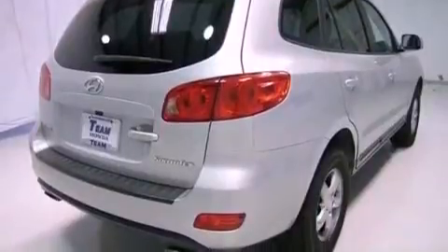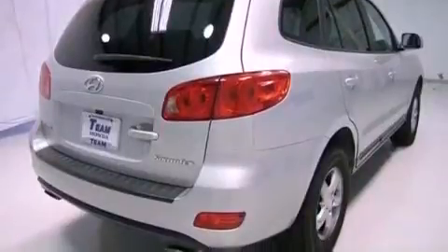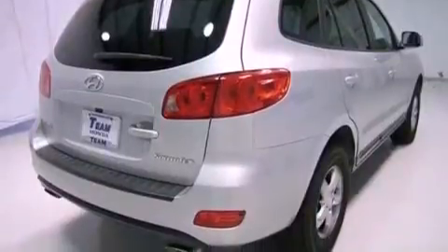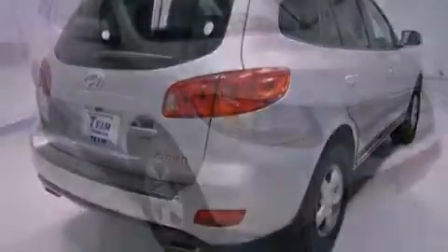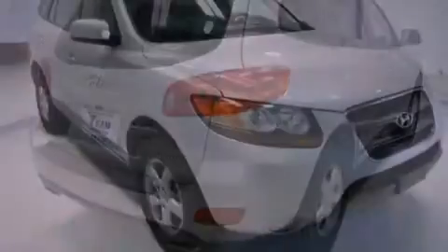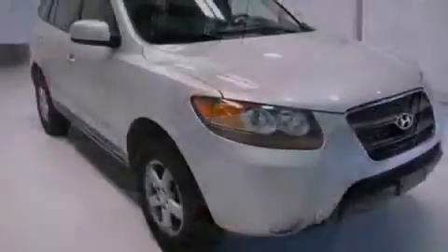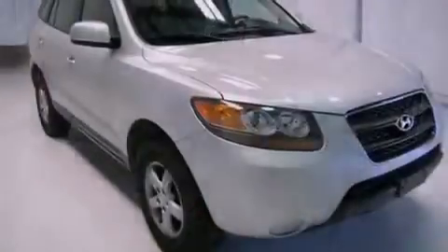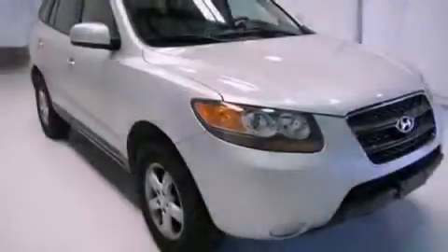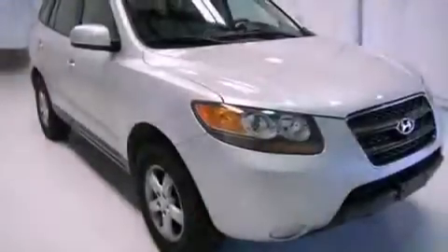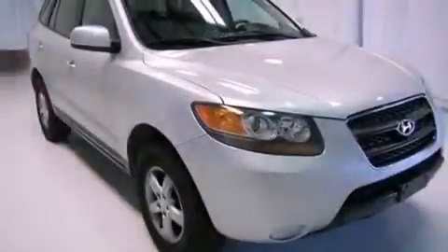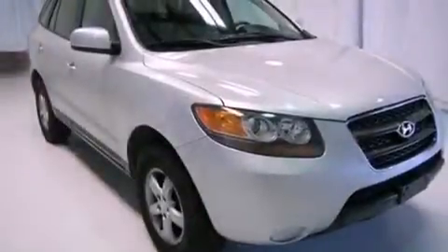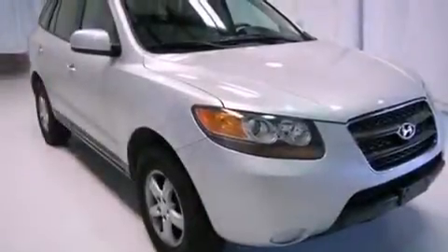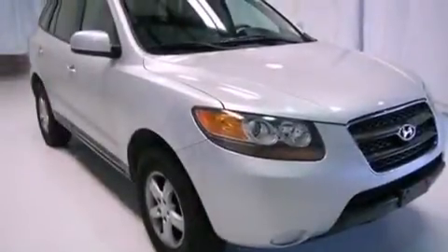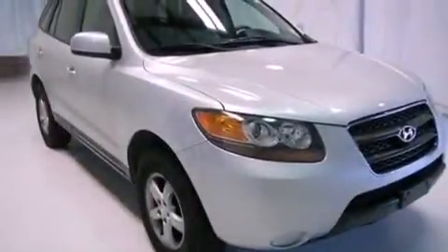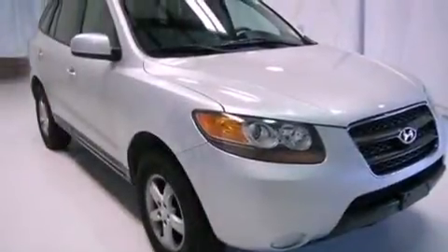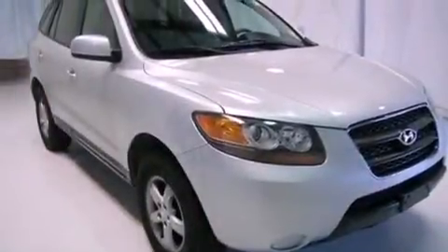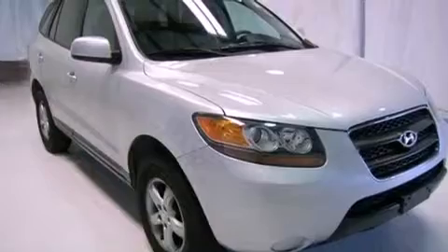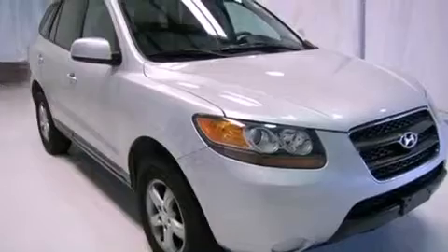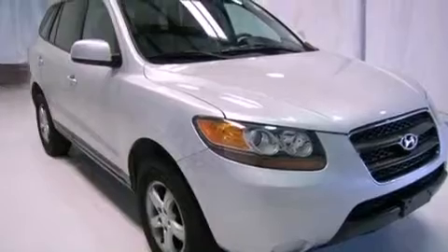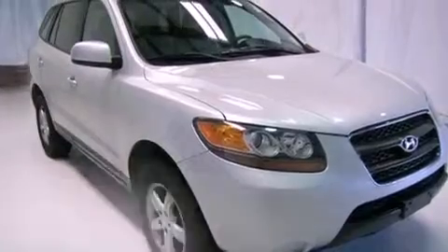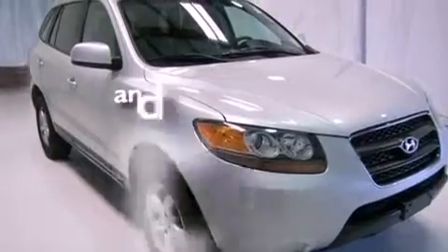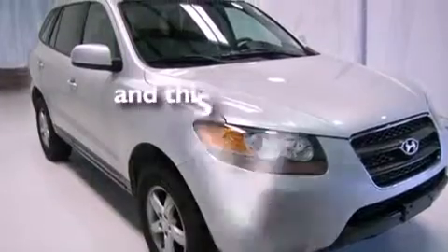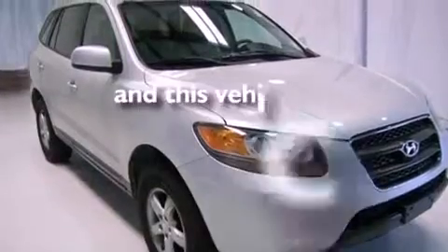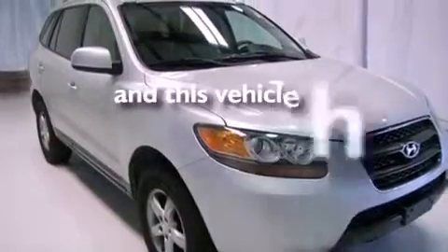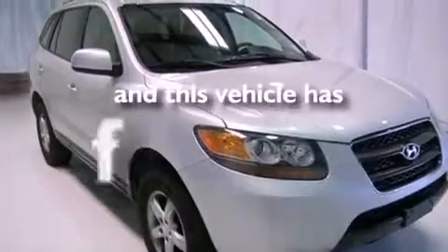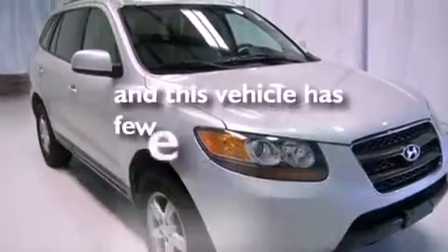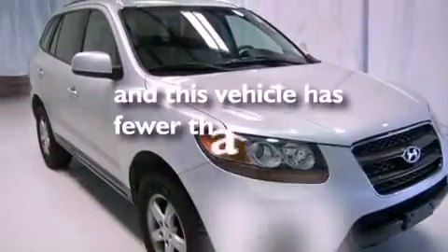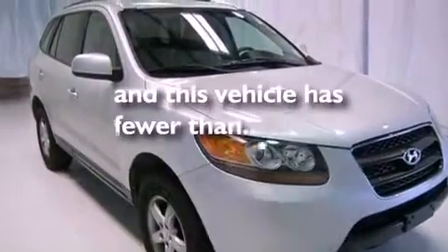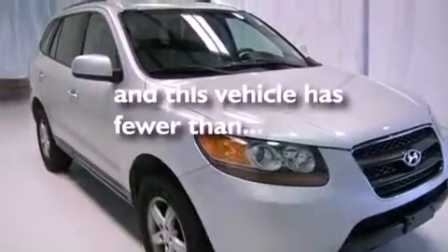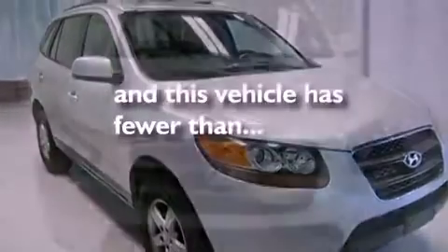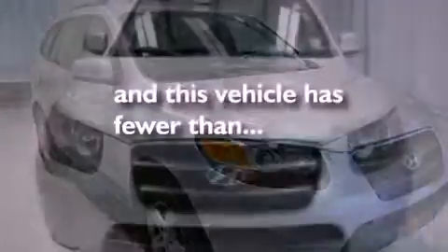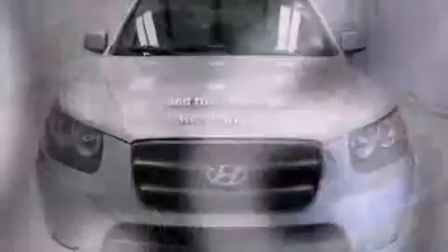It also features an anti-lock braking system, side curtain airbags, traction control and stability control systems, and this vehicle has fewer than 70,000 miles on the odometer.